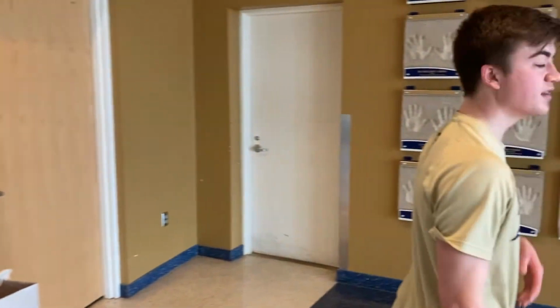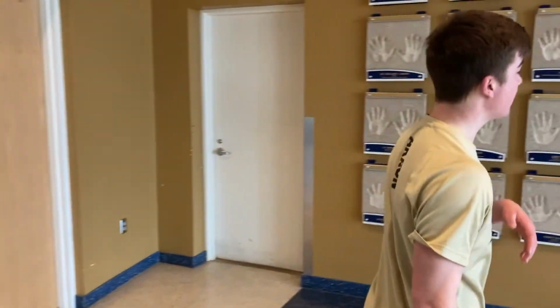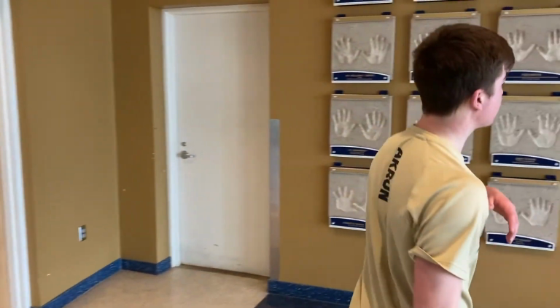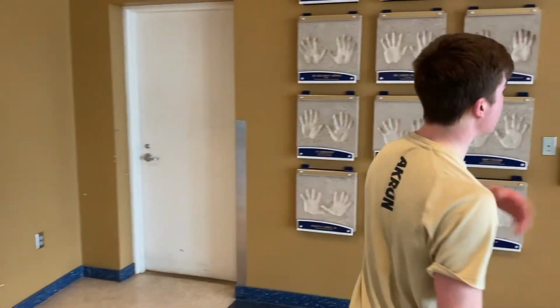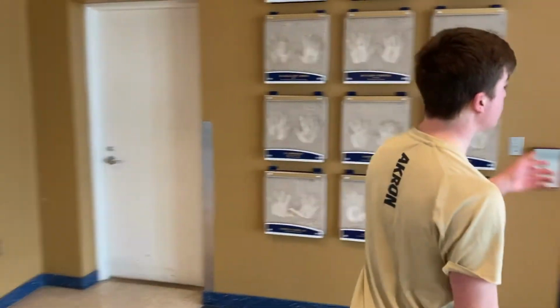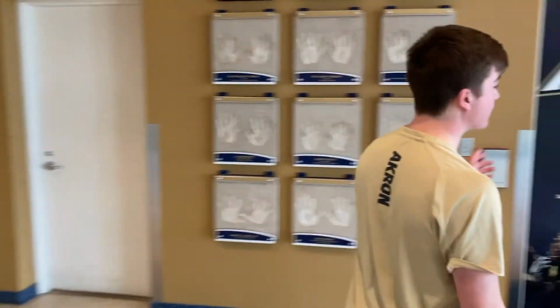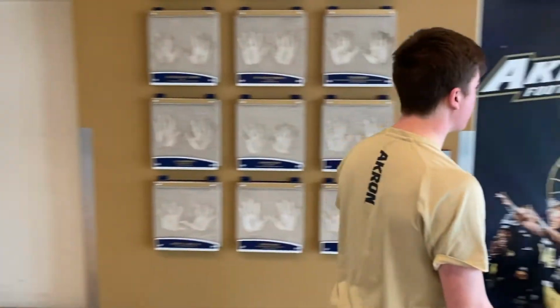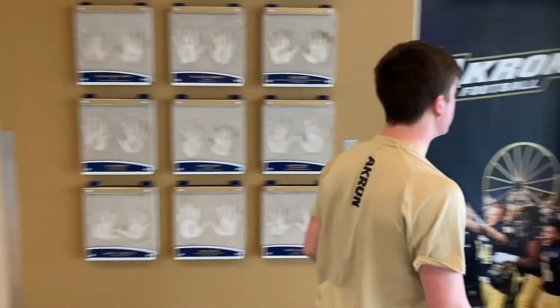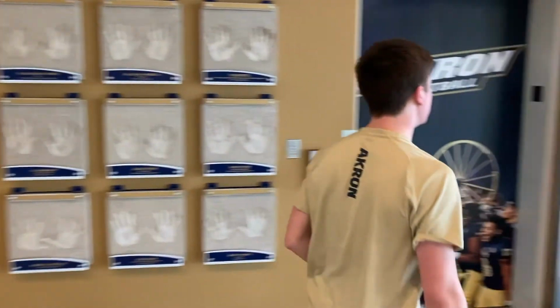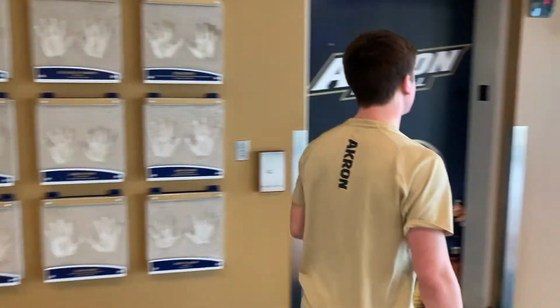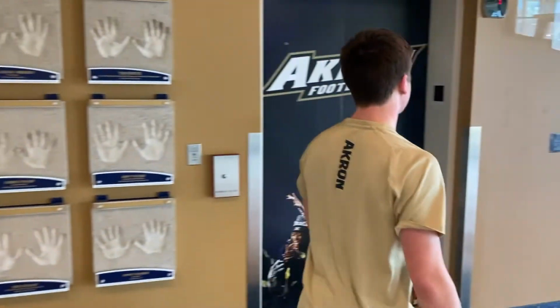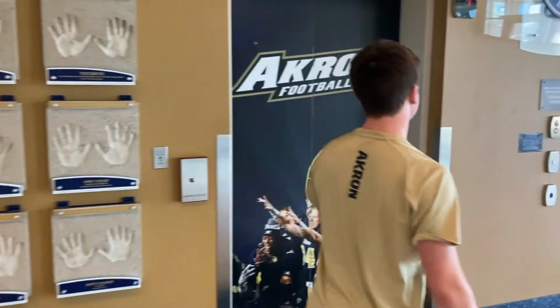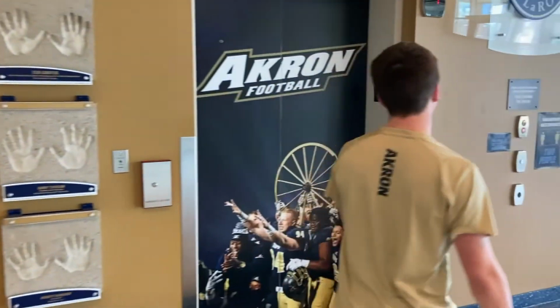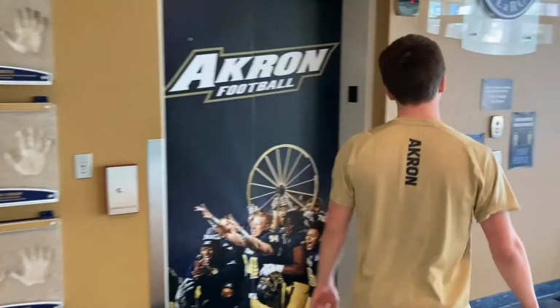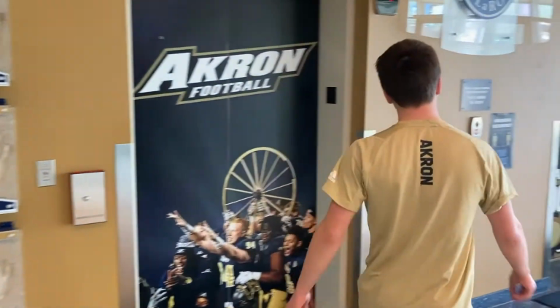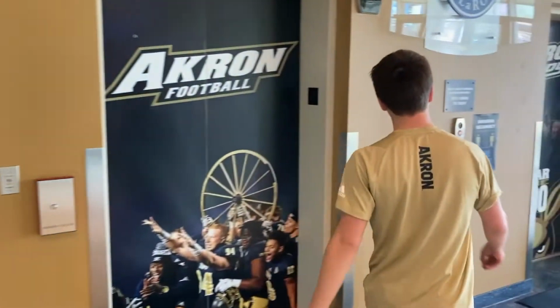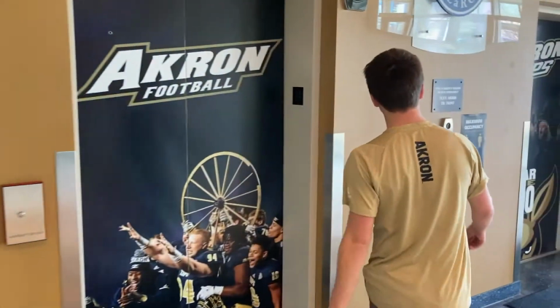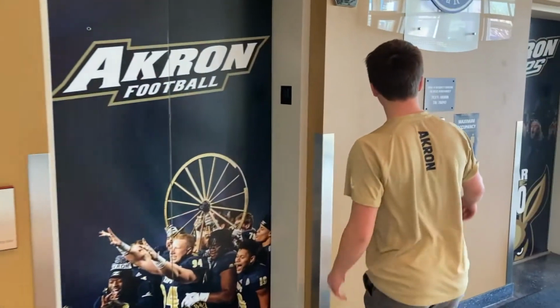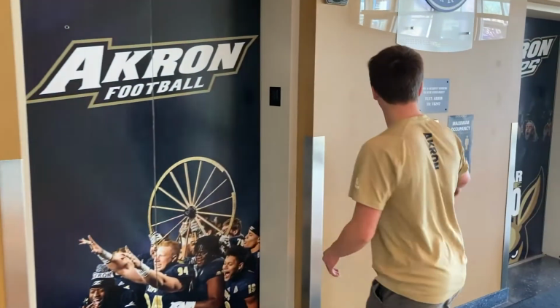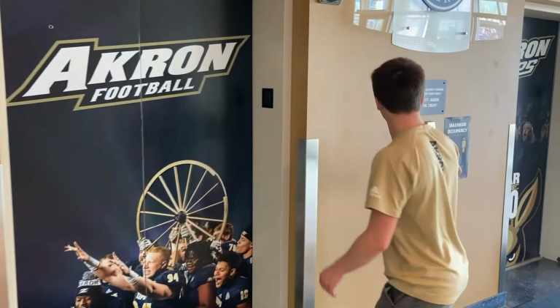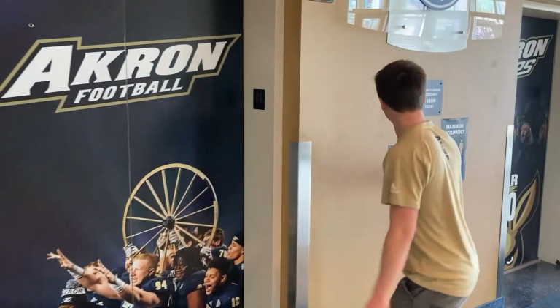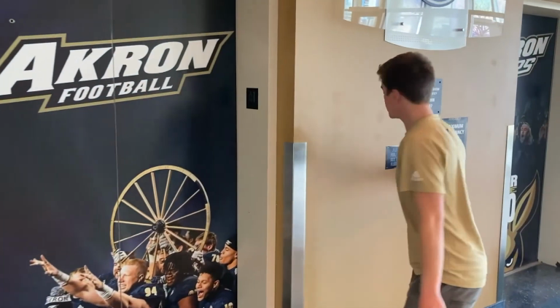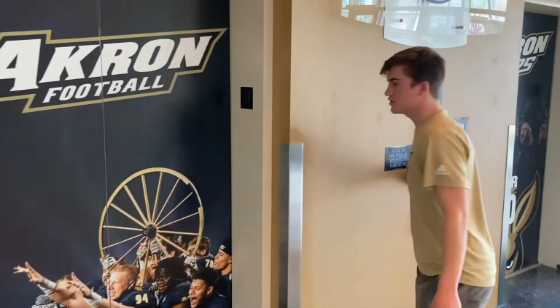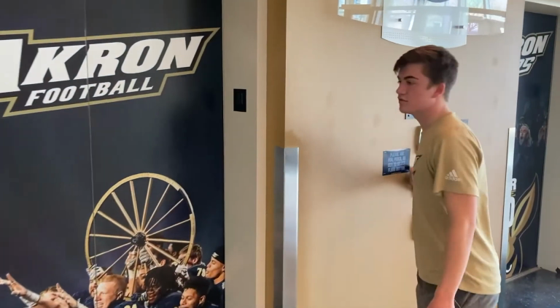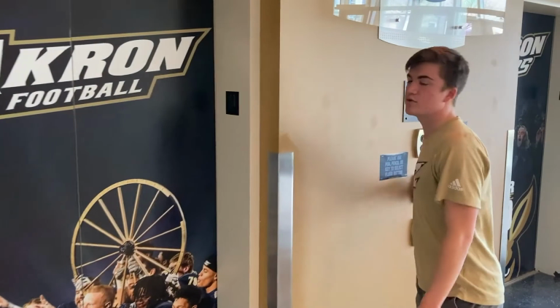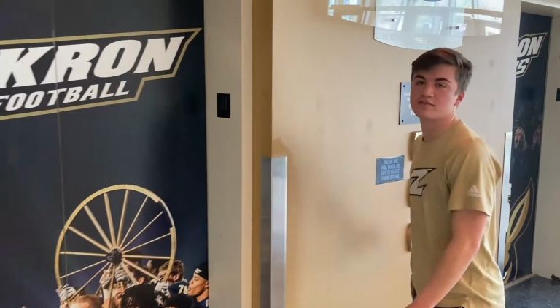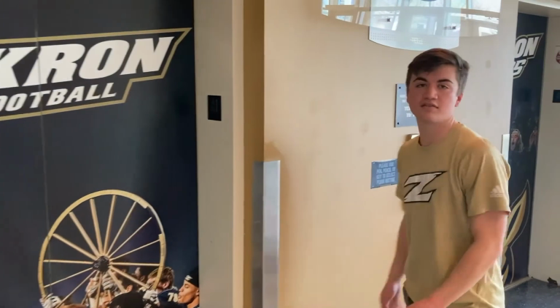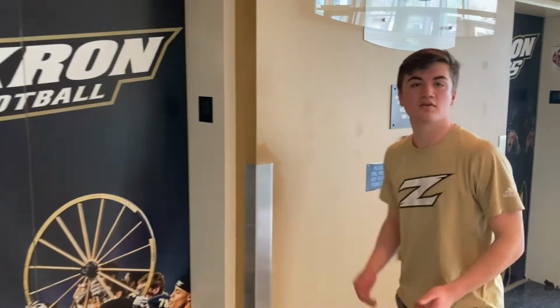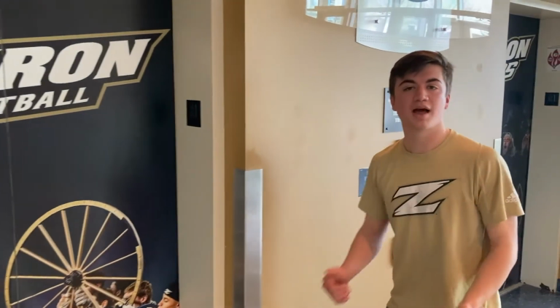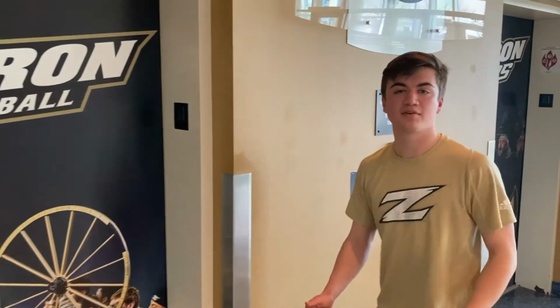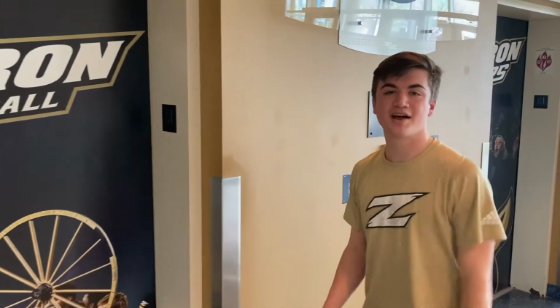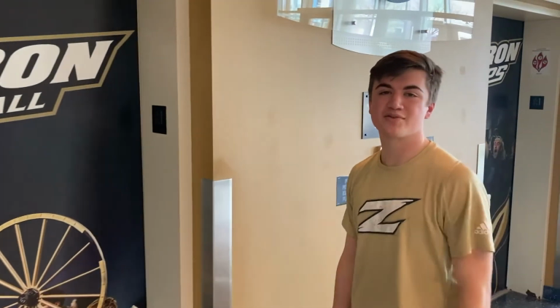Now let's take you up to the other floors of InfoCision so you can see your labs and classrooms.